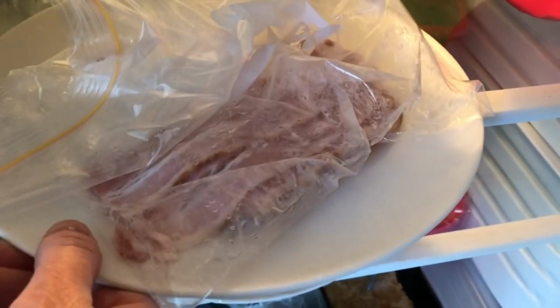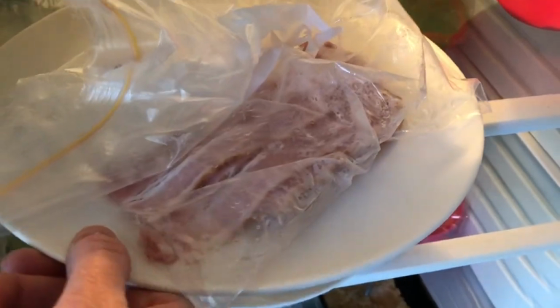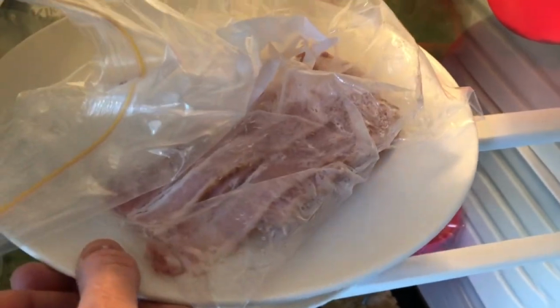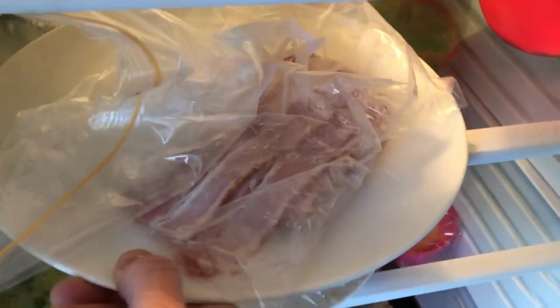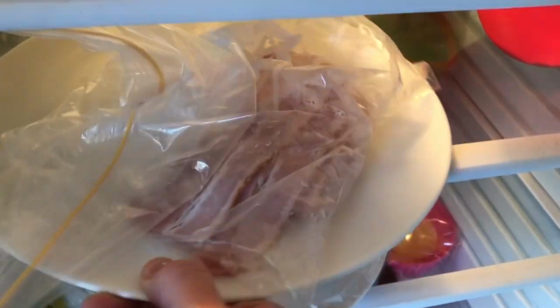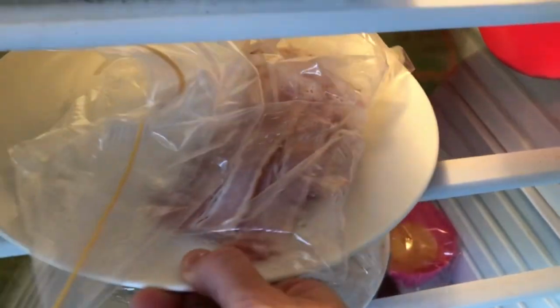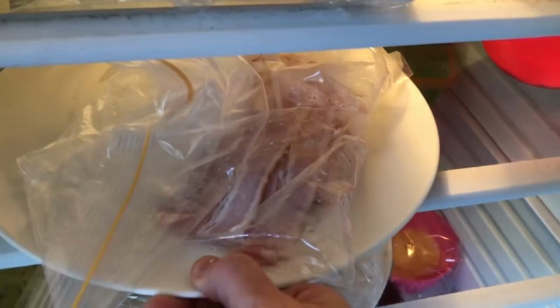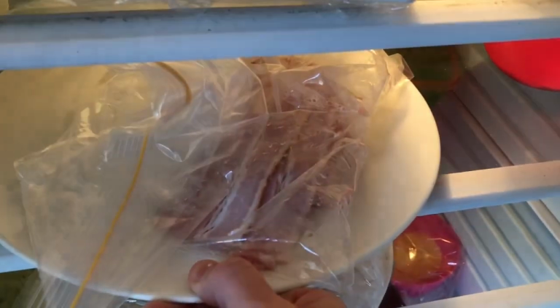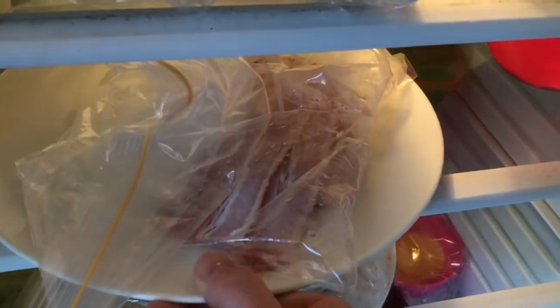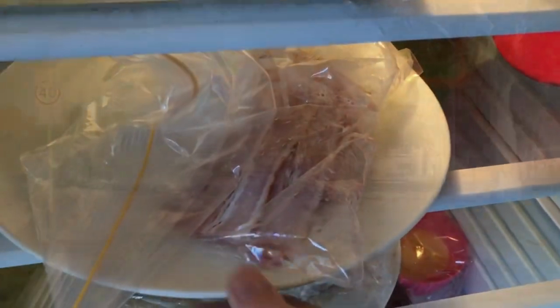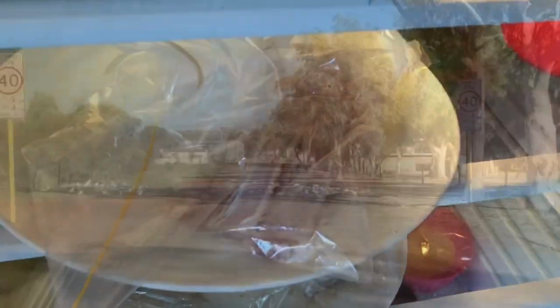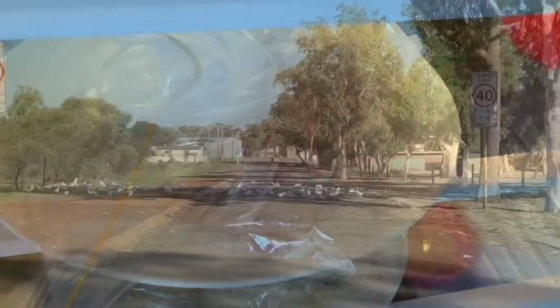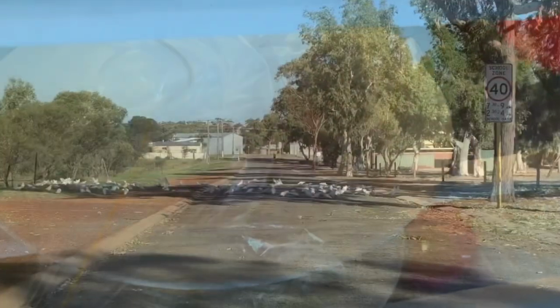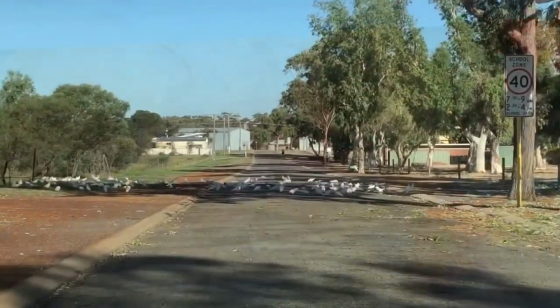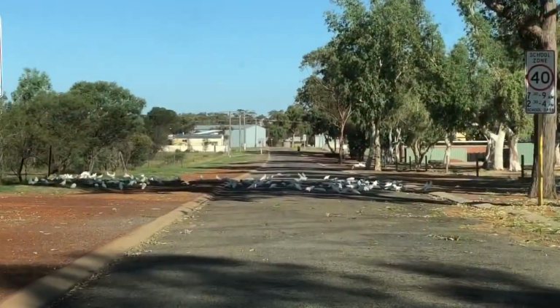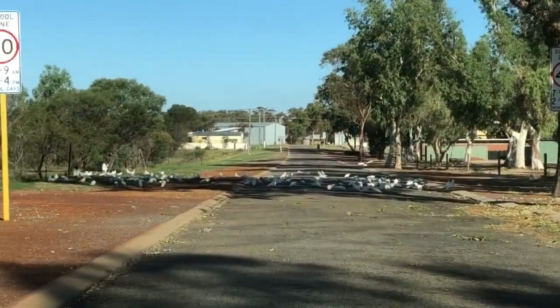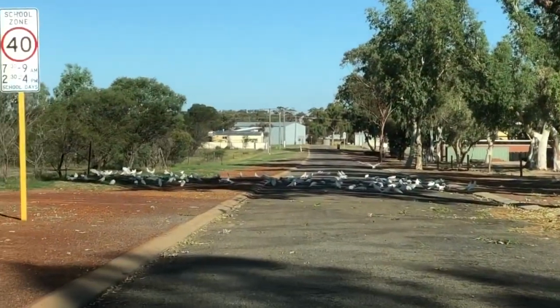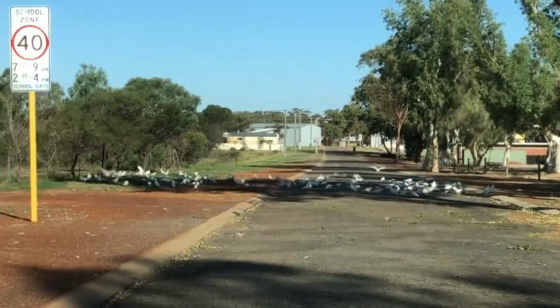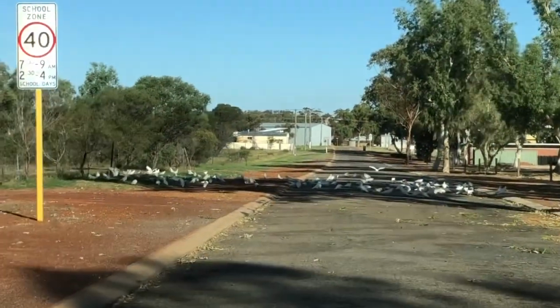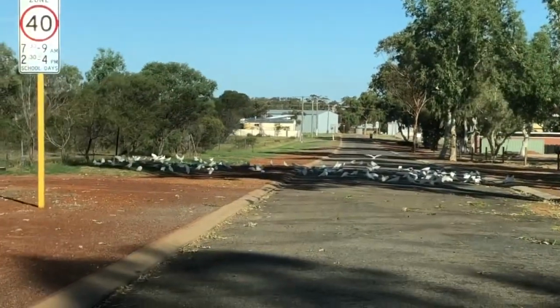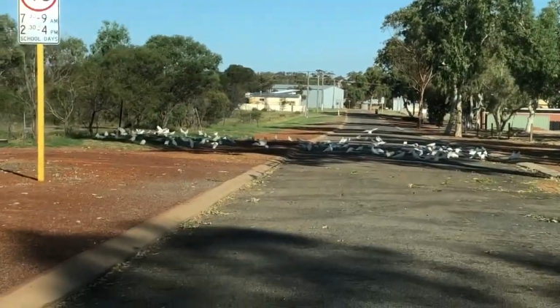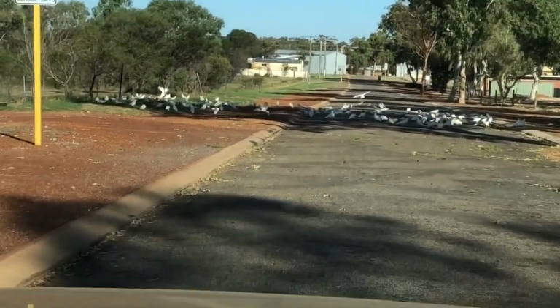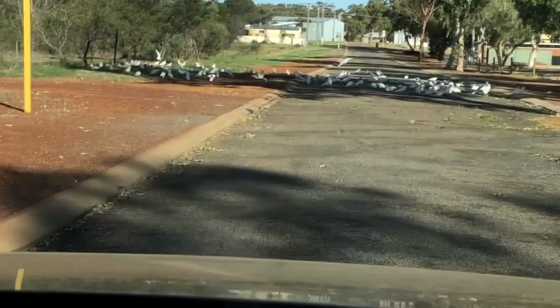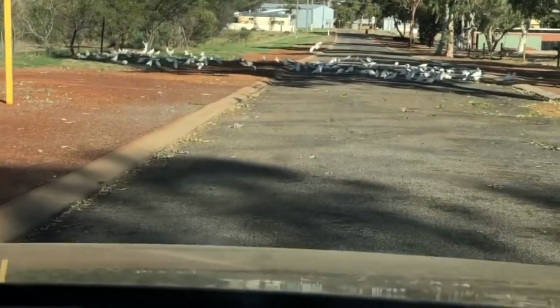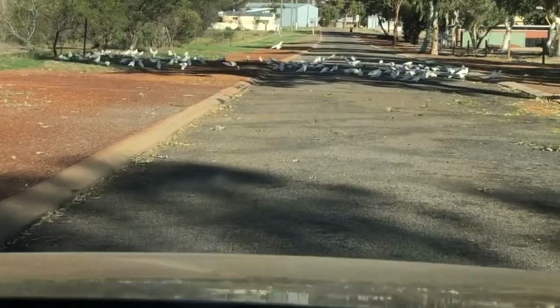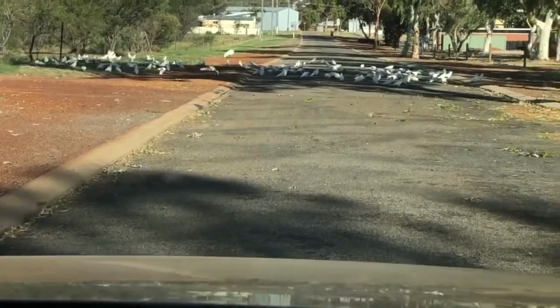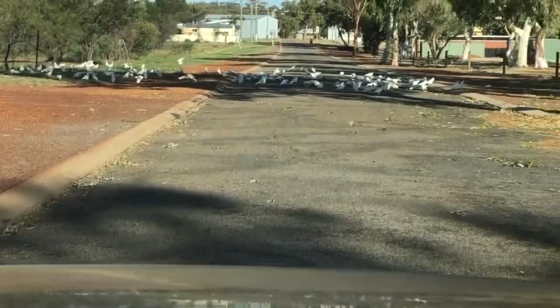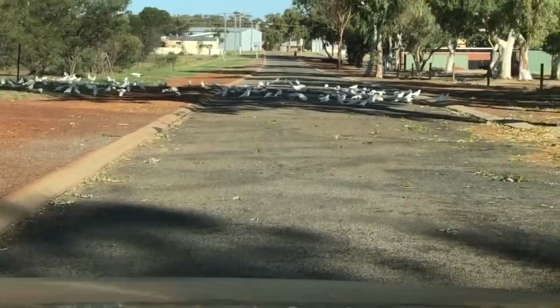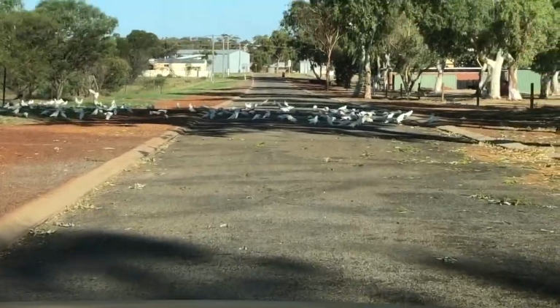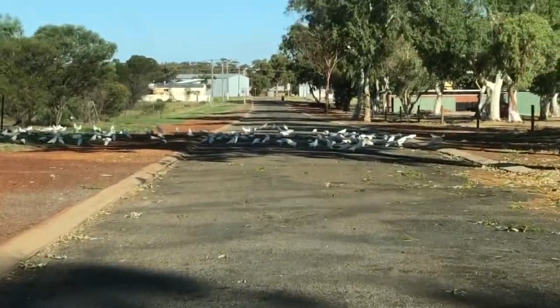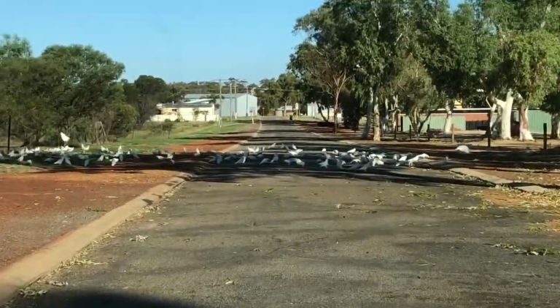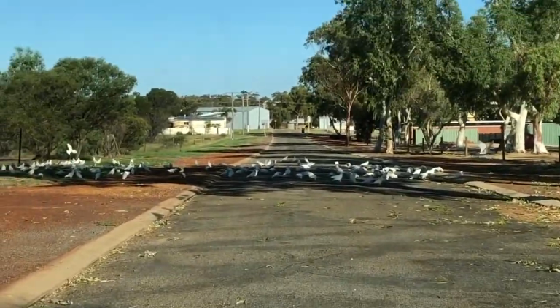Going down to the shop — look at all the birds in the road, watch this!